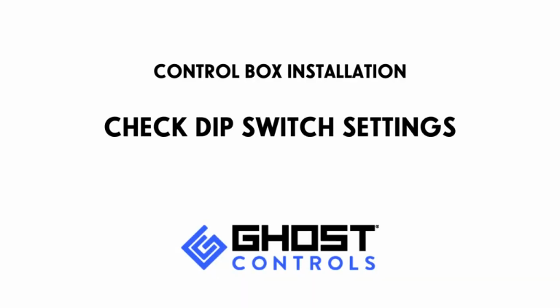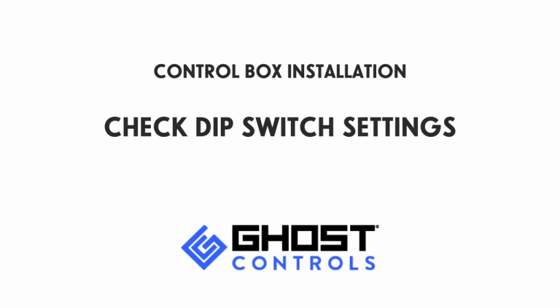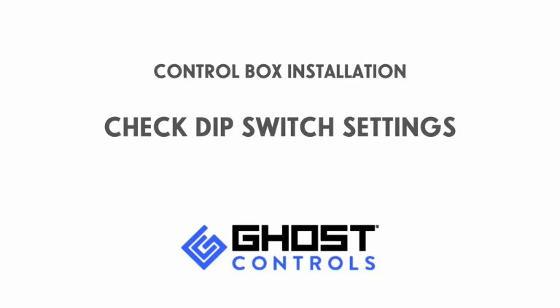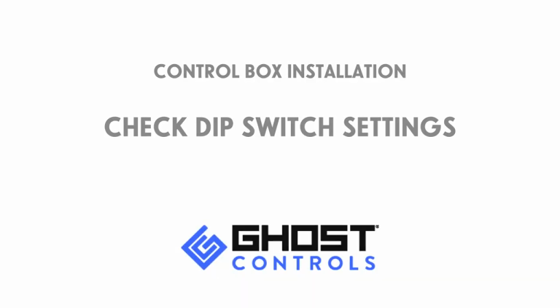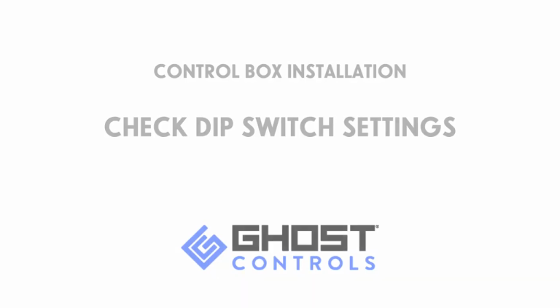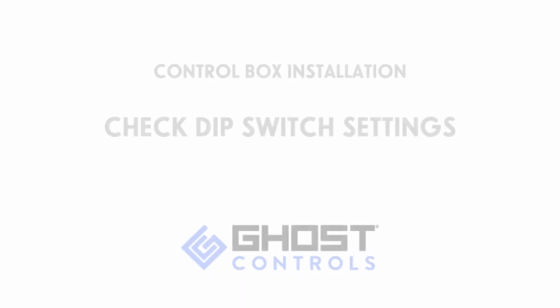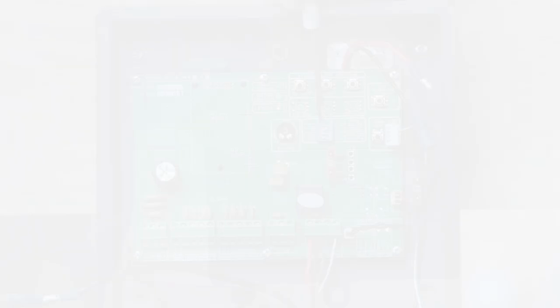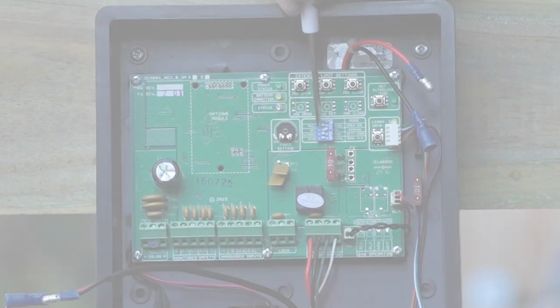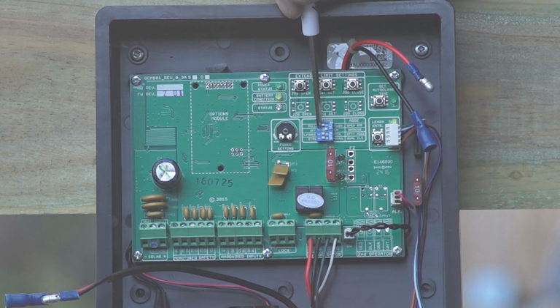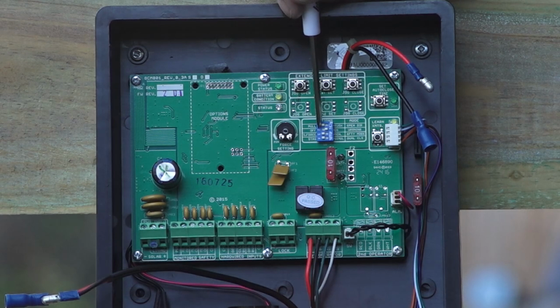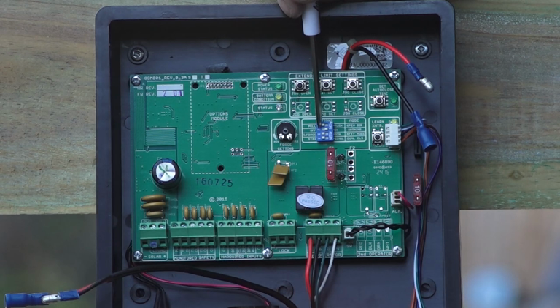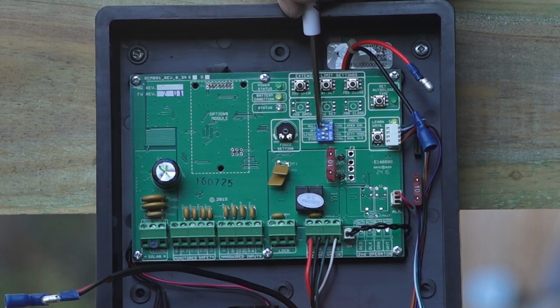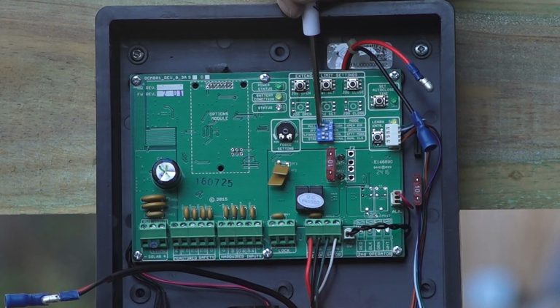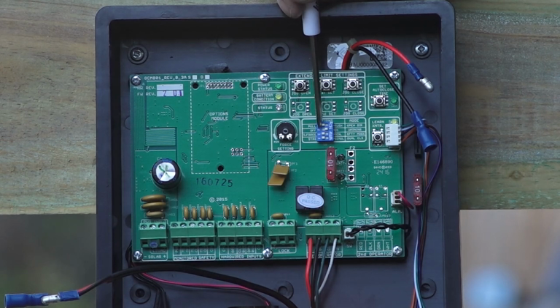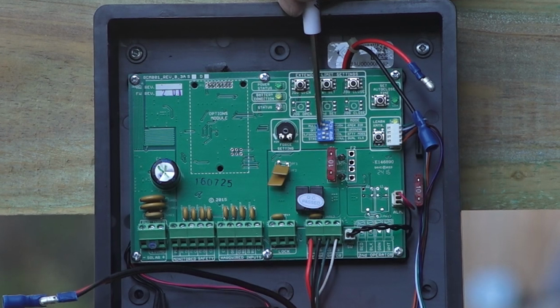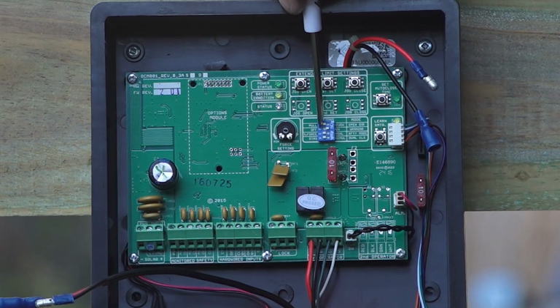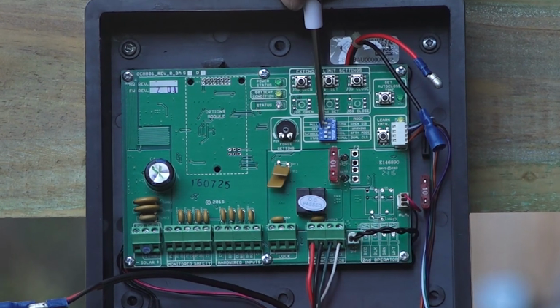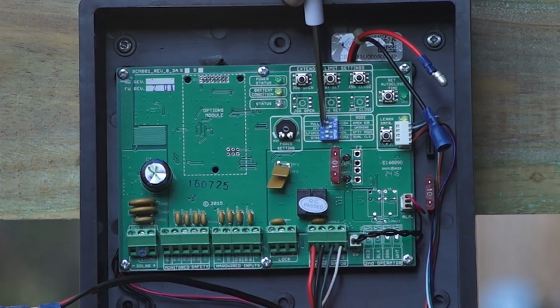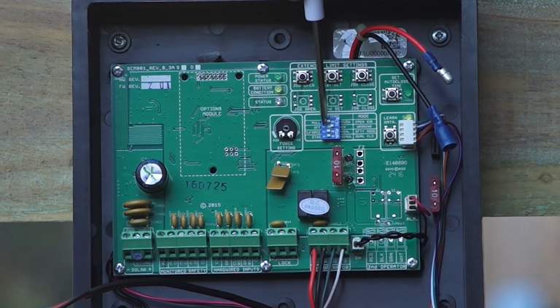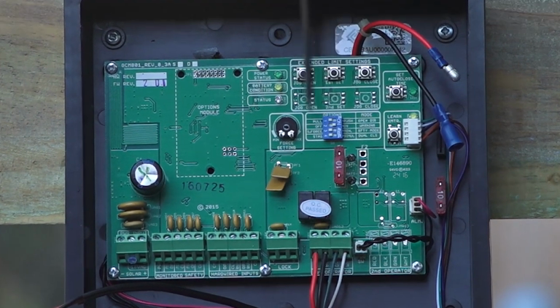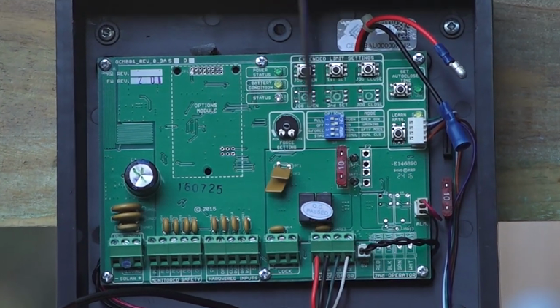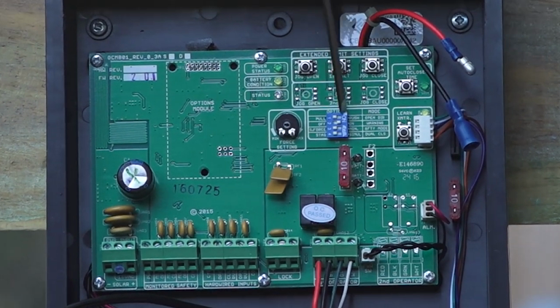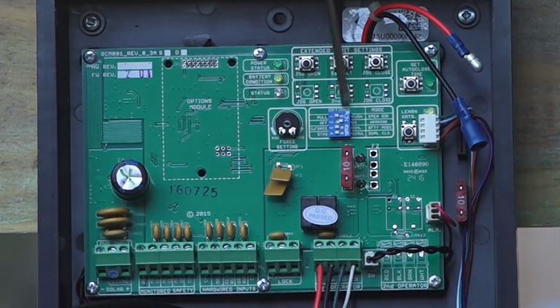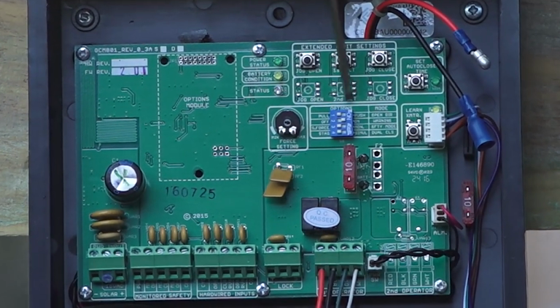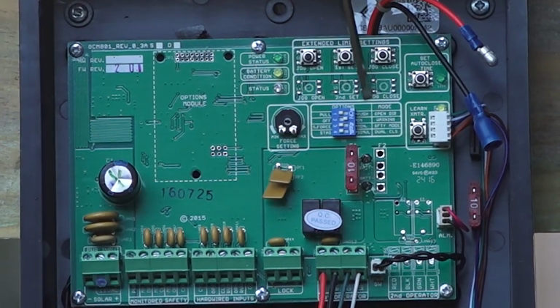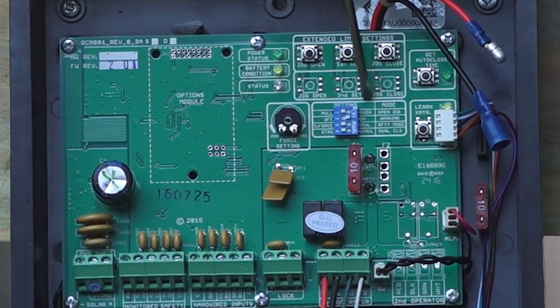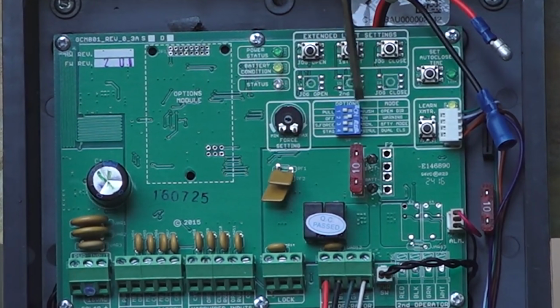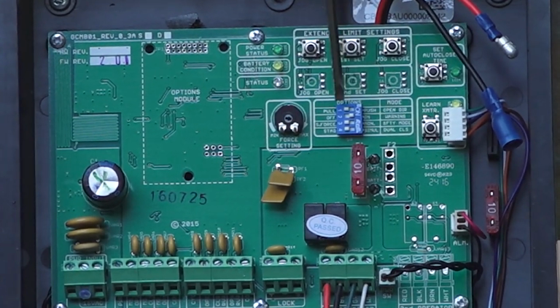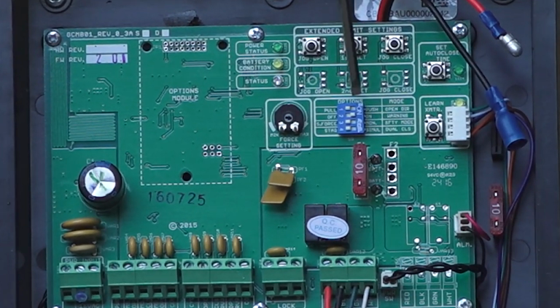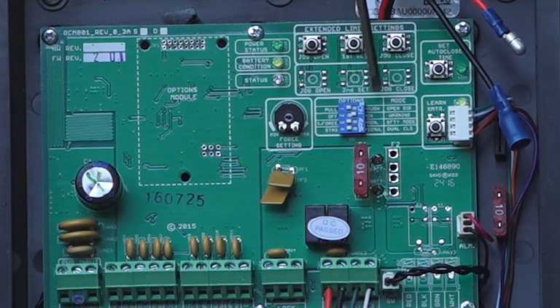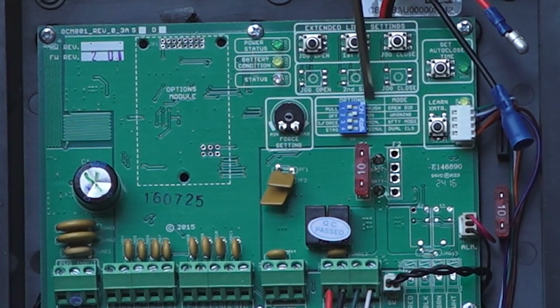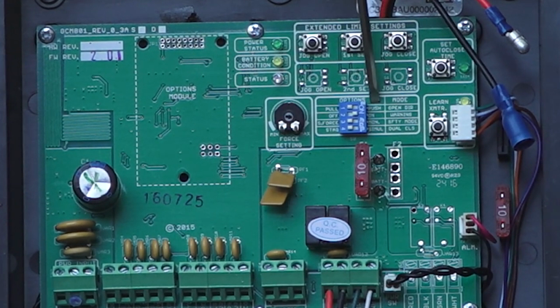At this point you may want to check the dip switch options to ensure smooth operation.